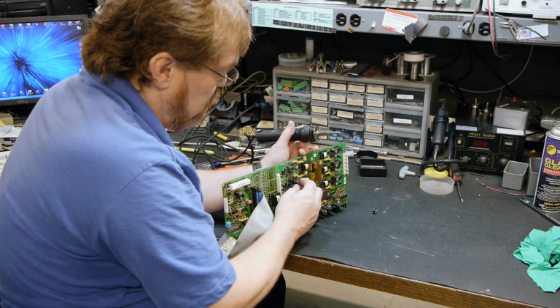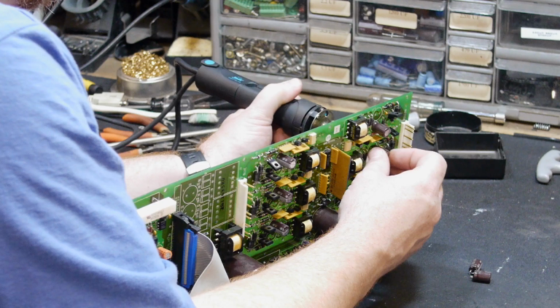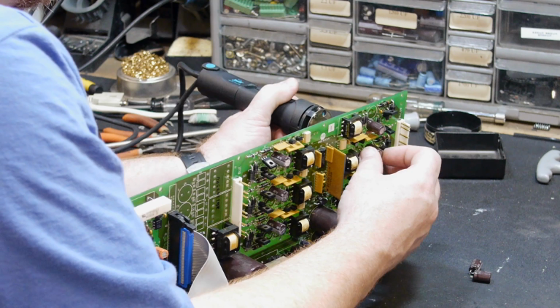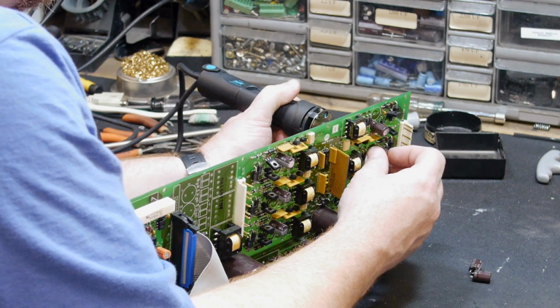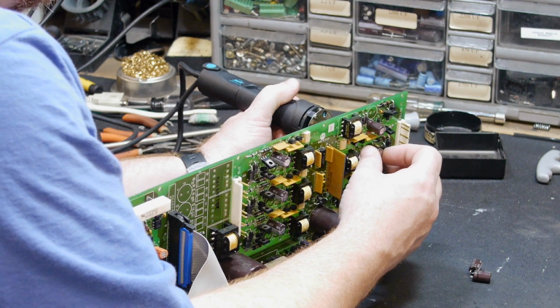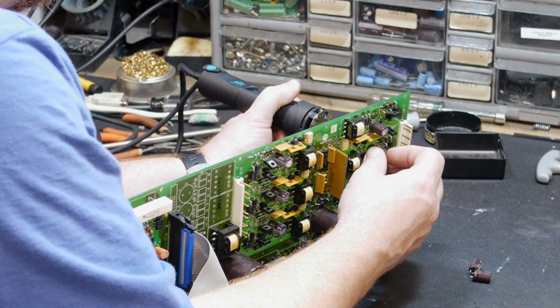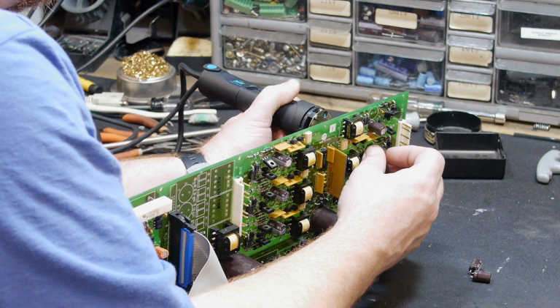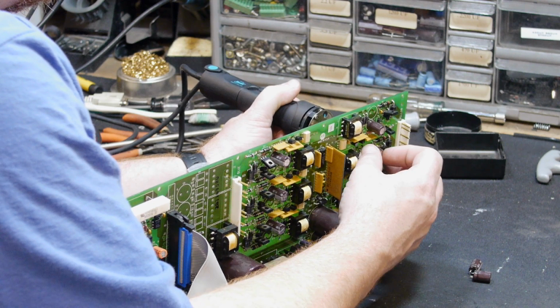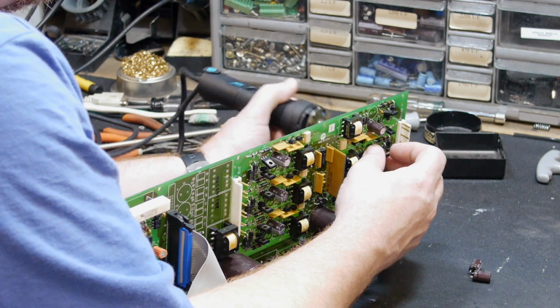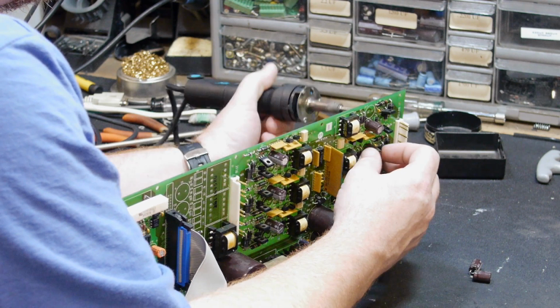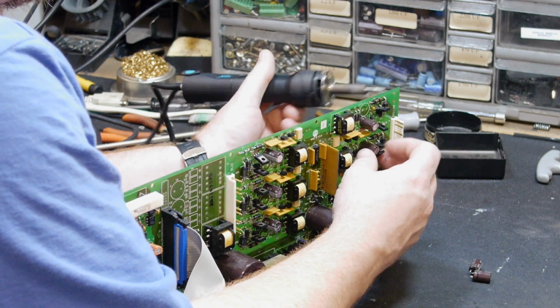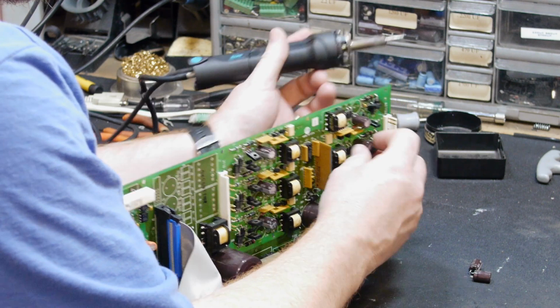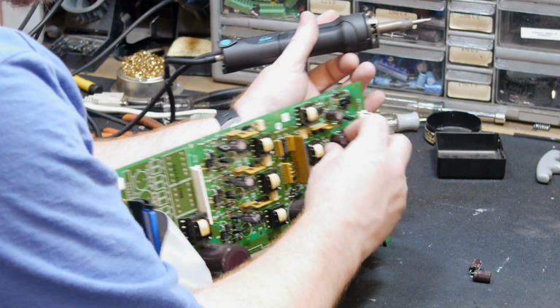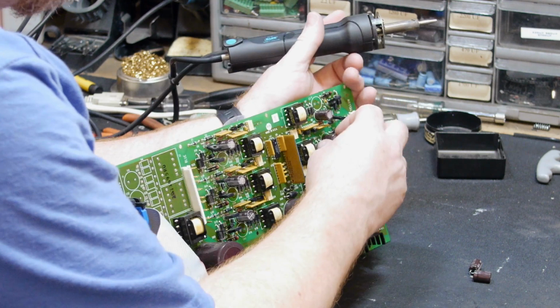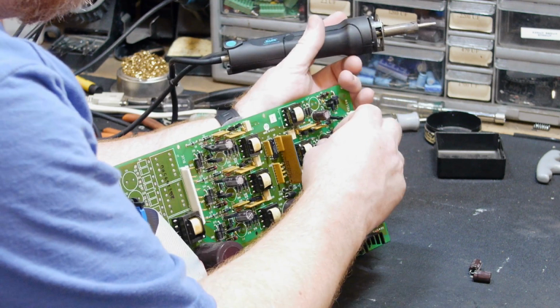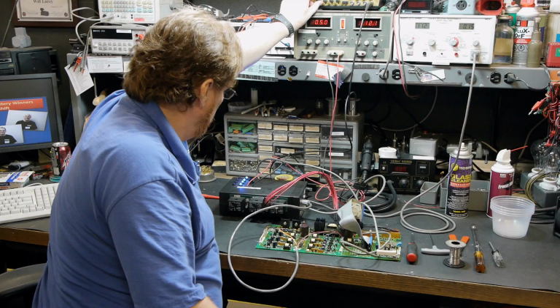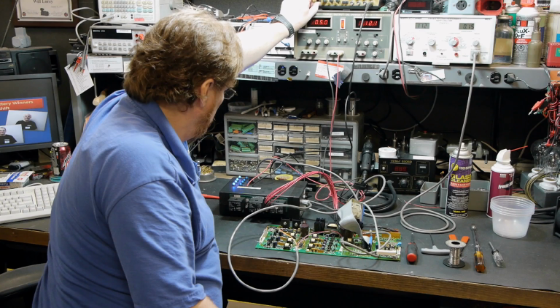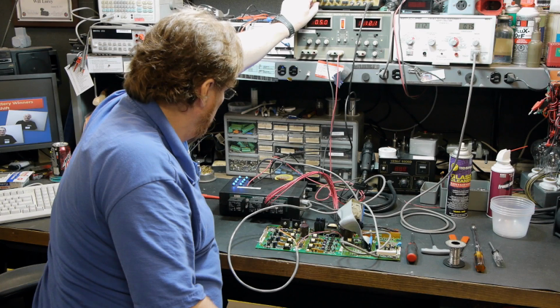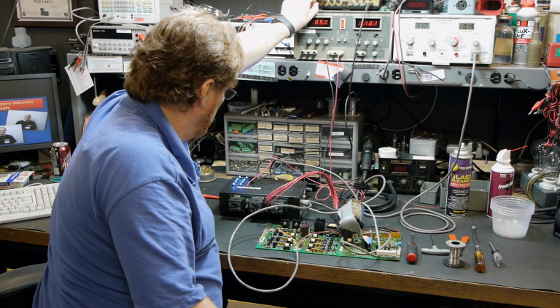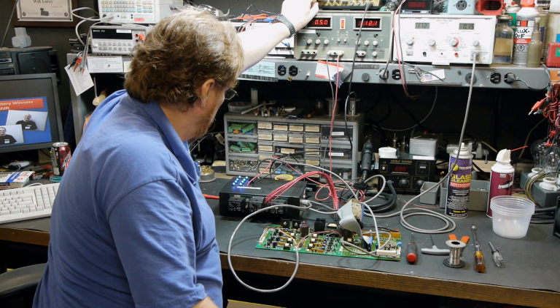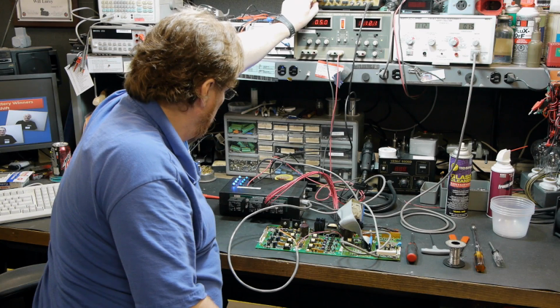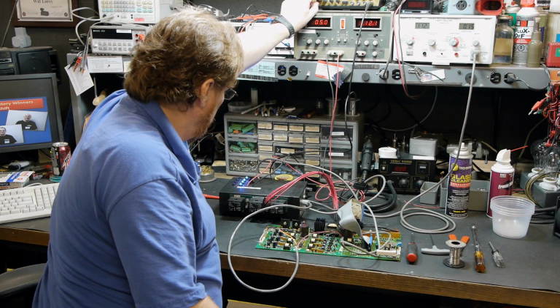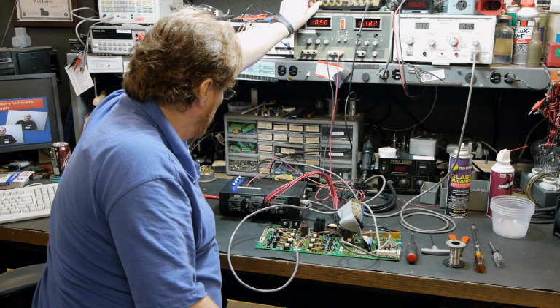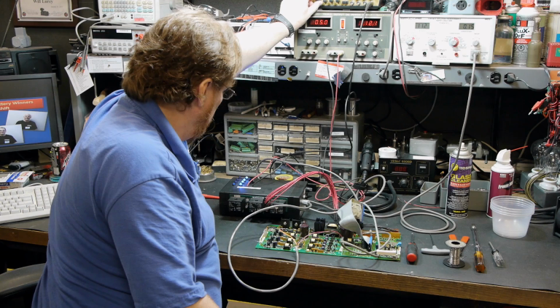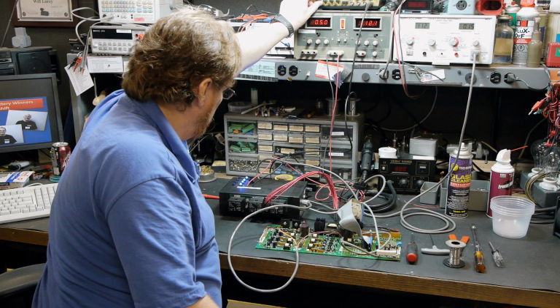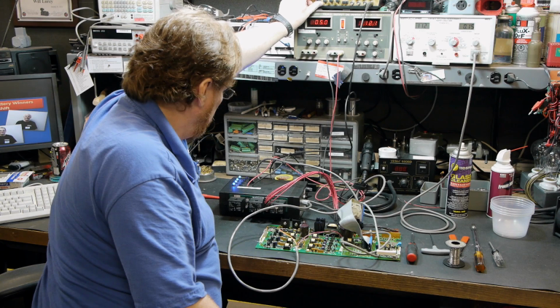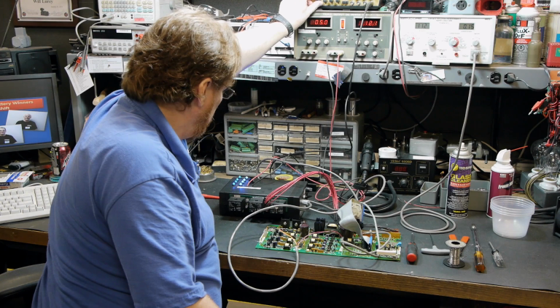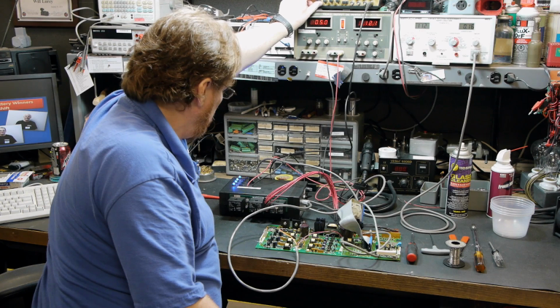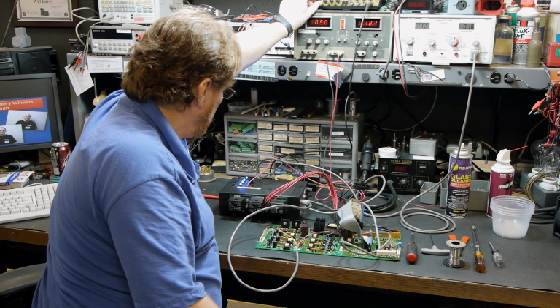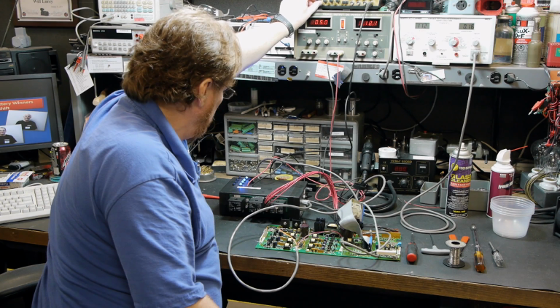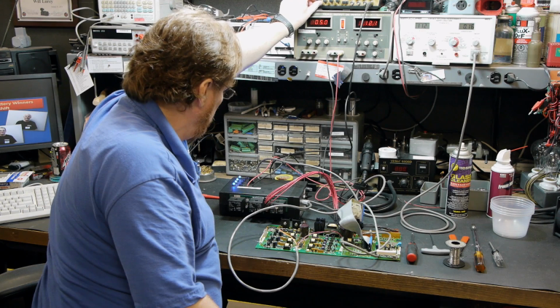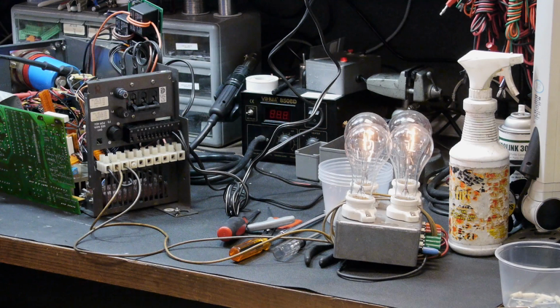Then we perform as many static tests as we can on each of the individual circuits as part of our repair process.